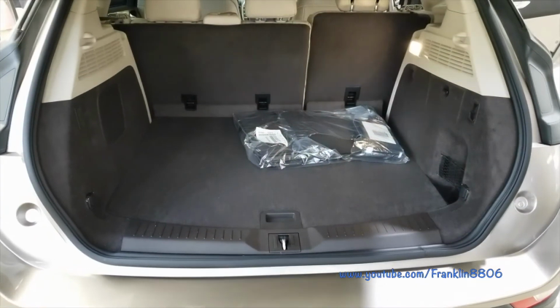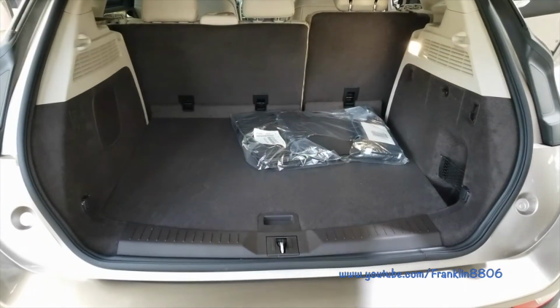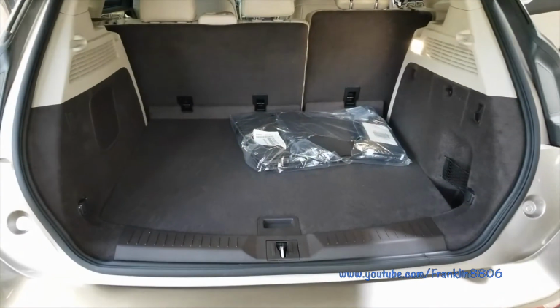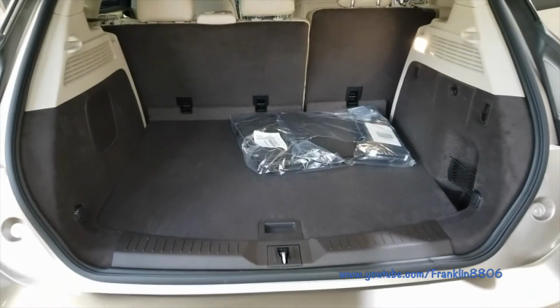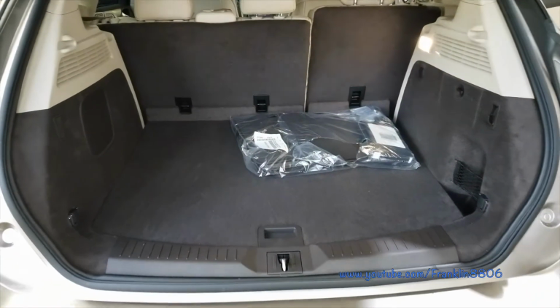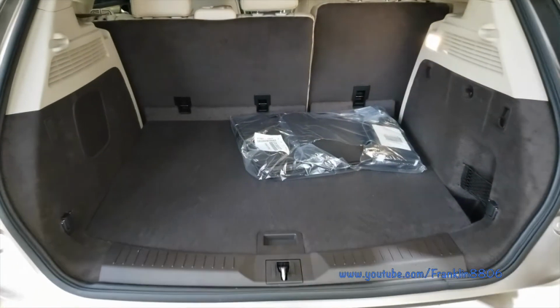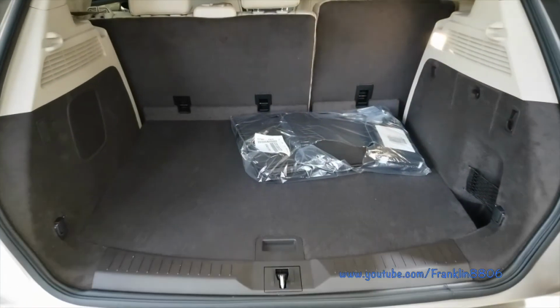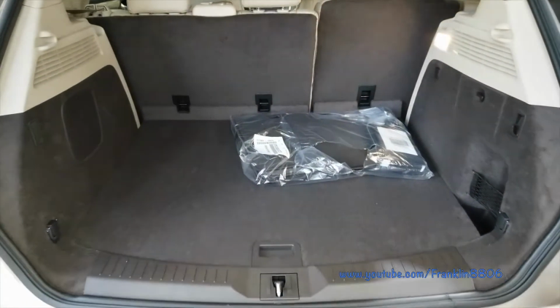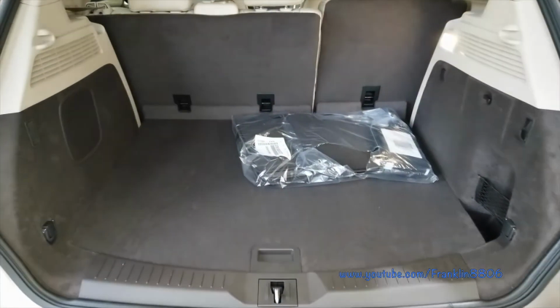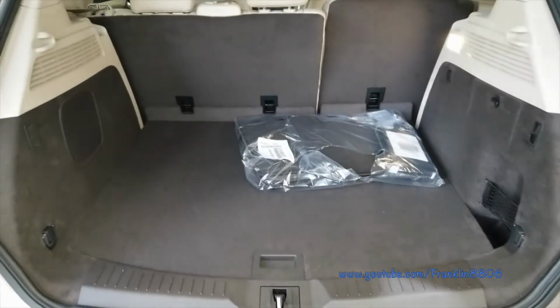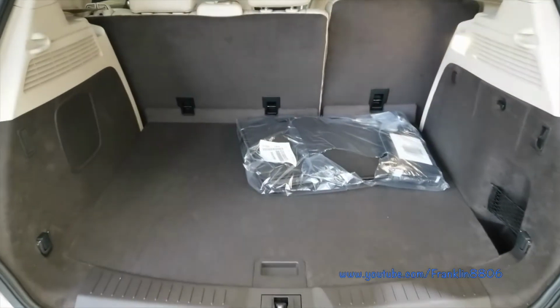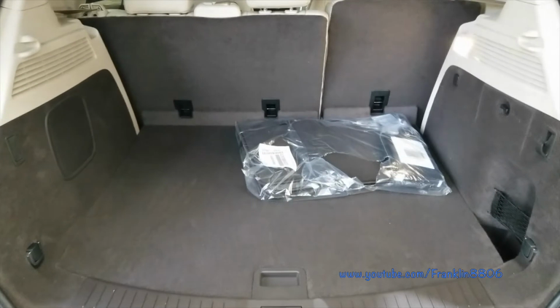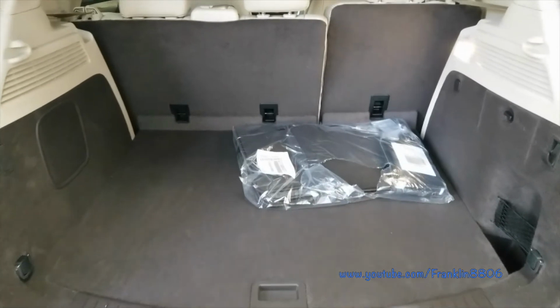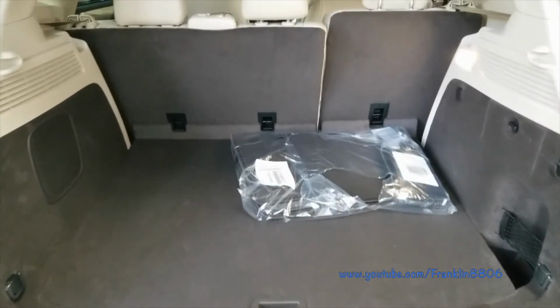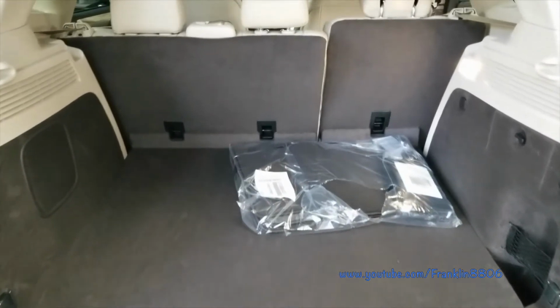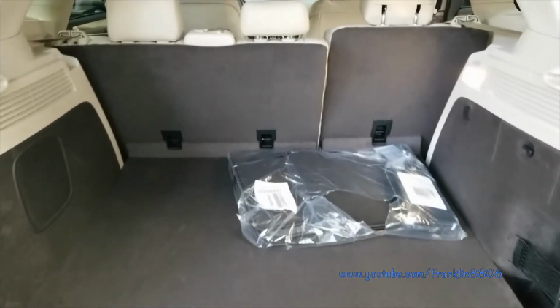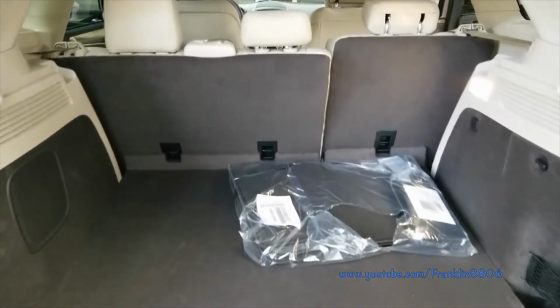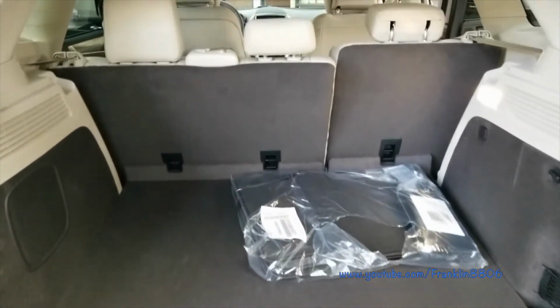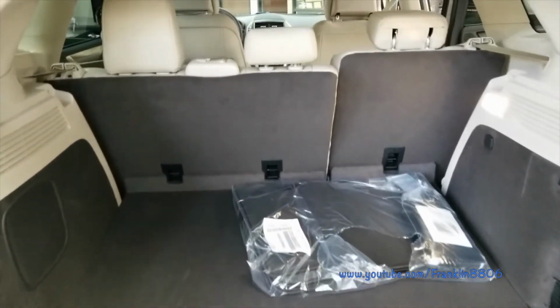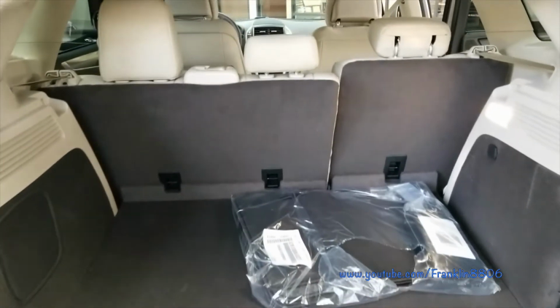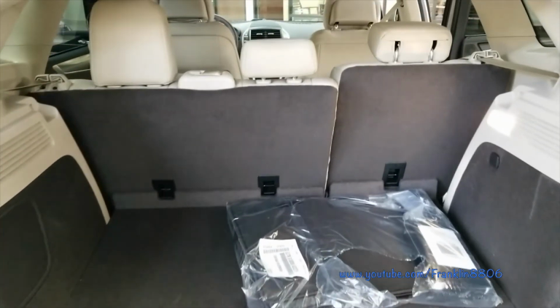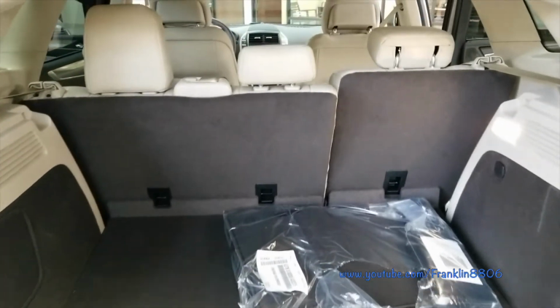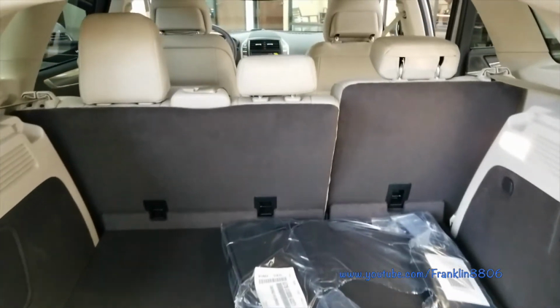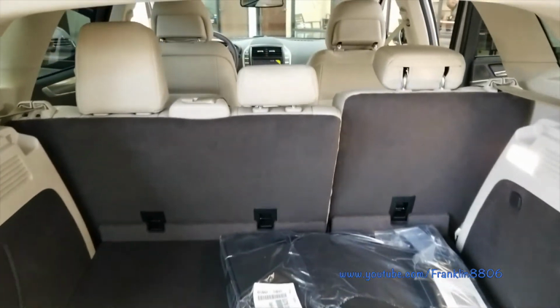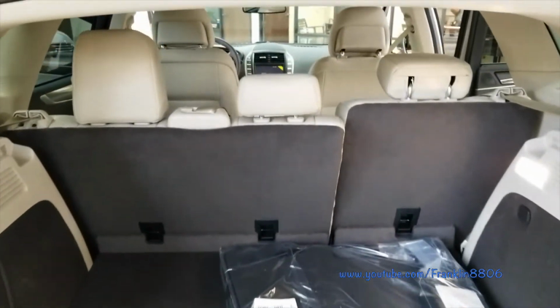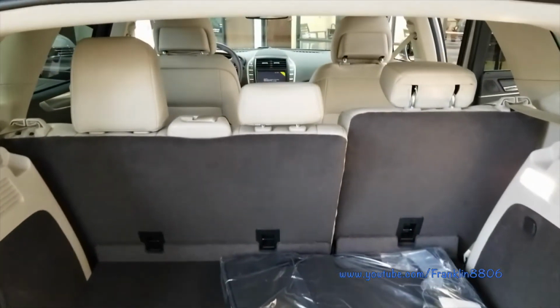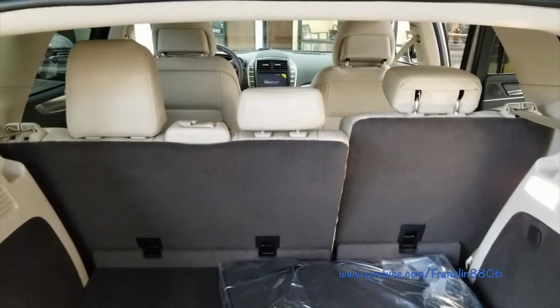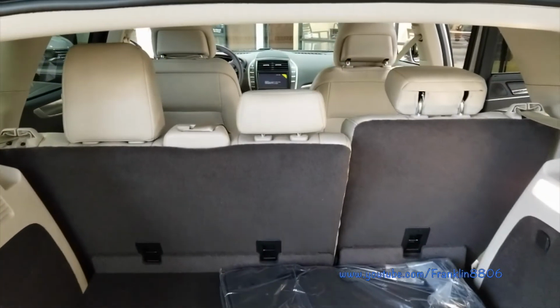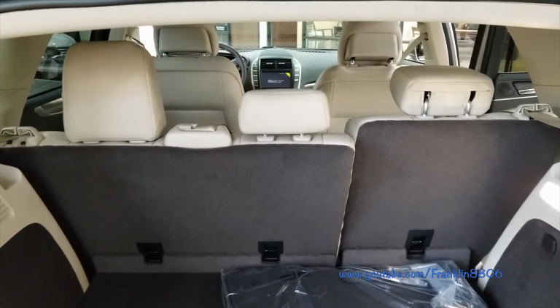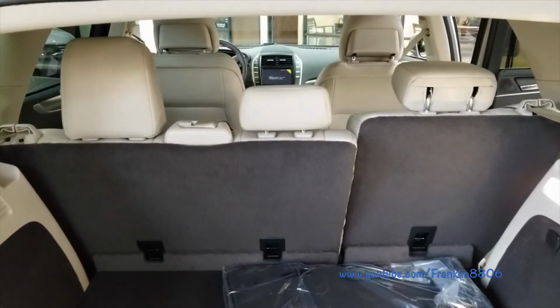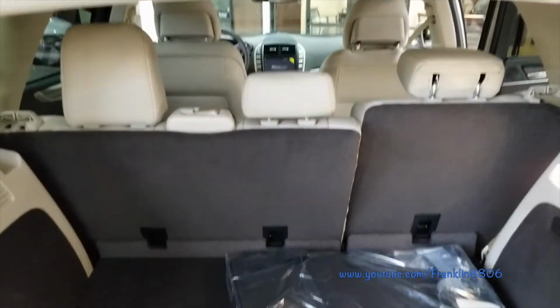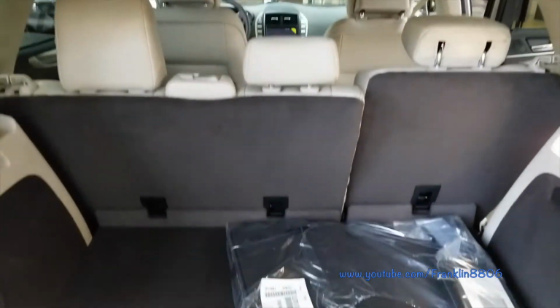The cargo space behind the second row is 25.2 cubic feet.